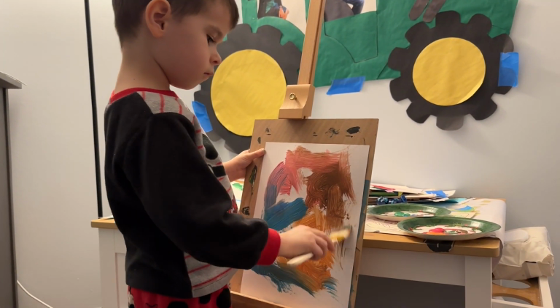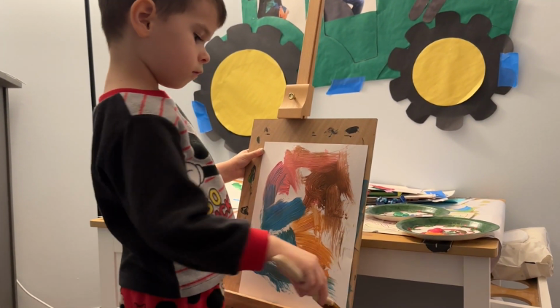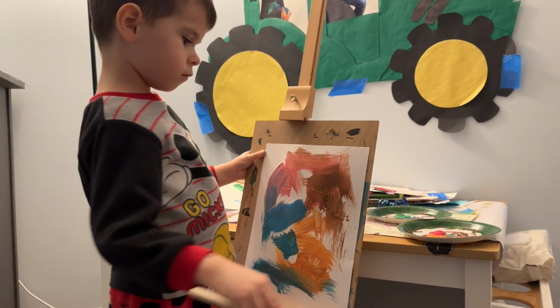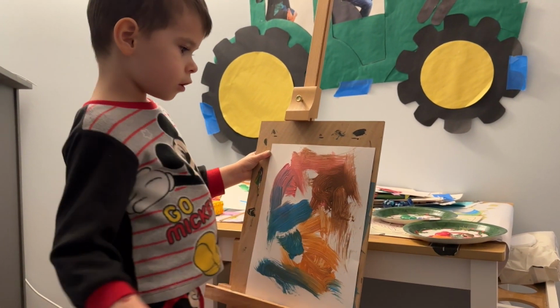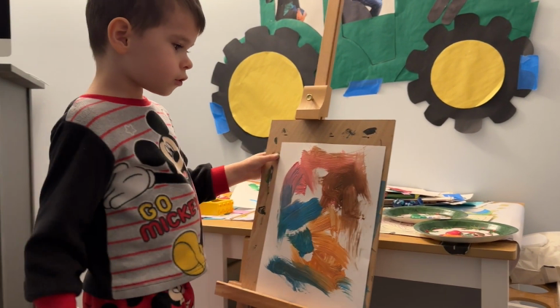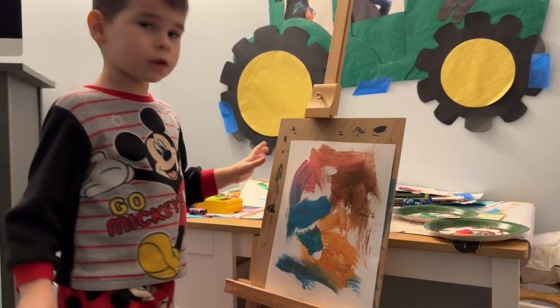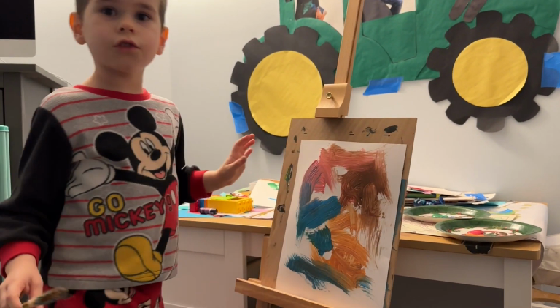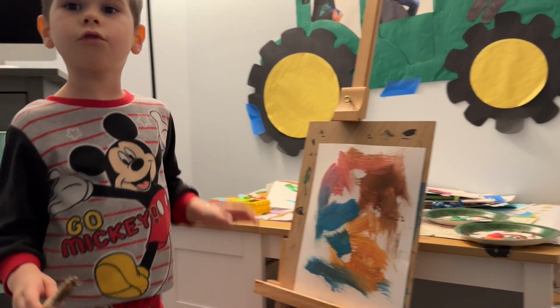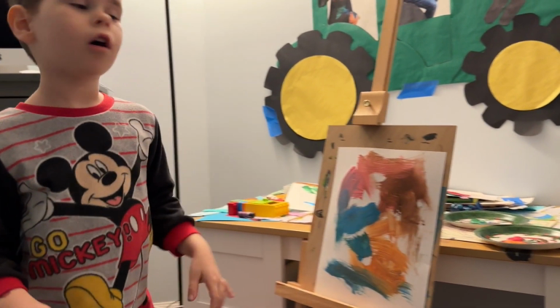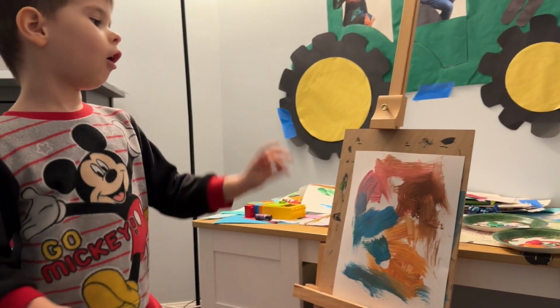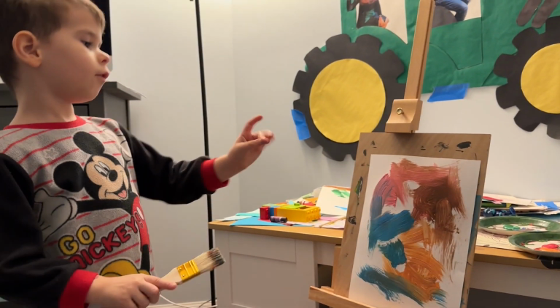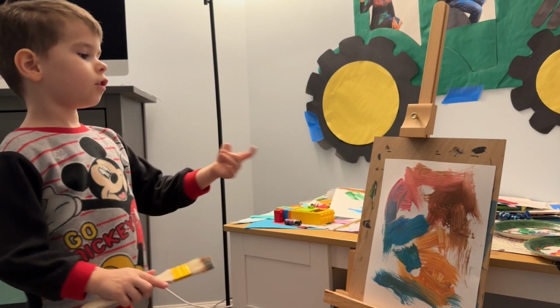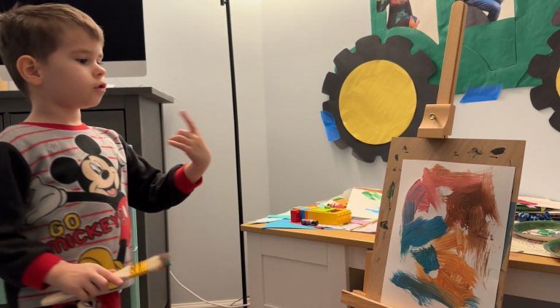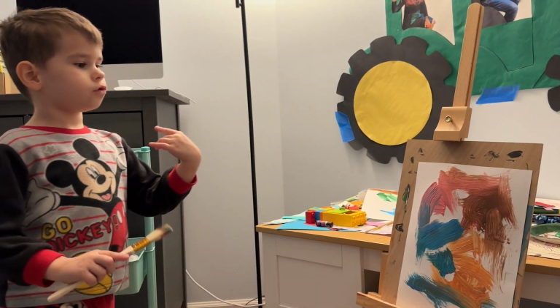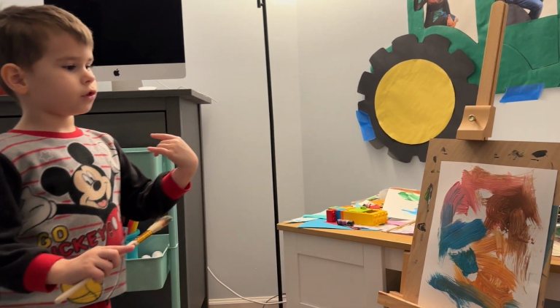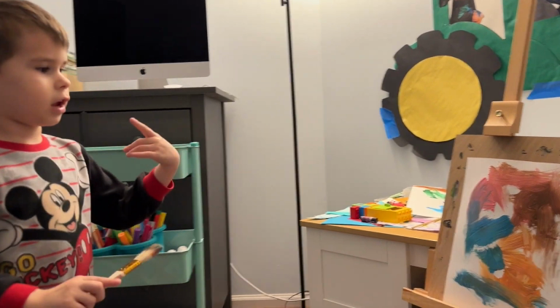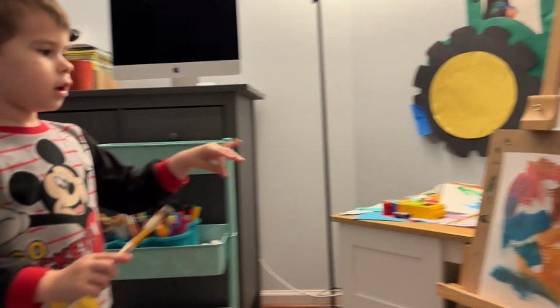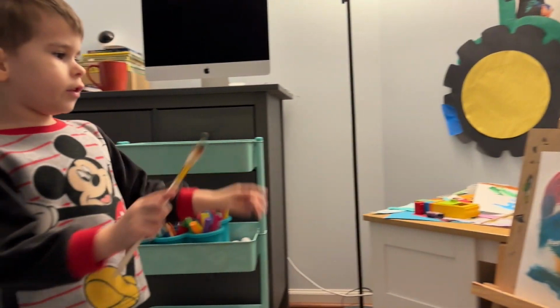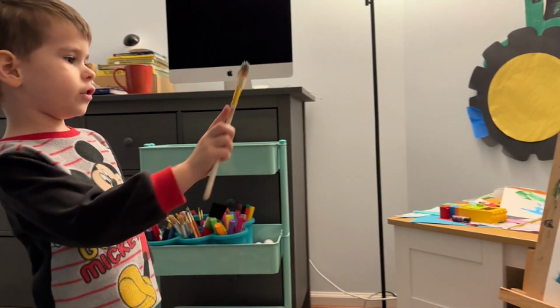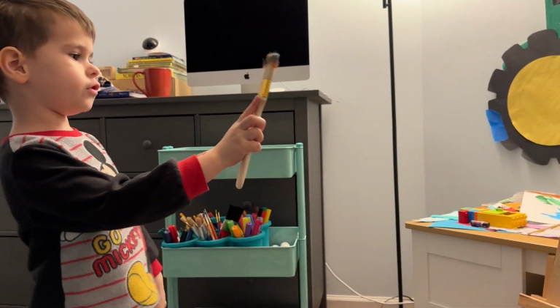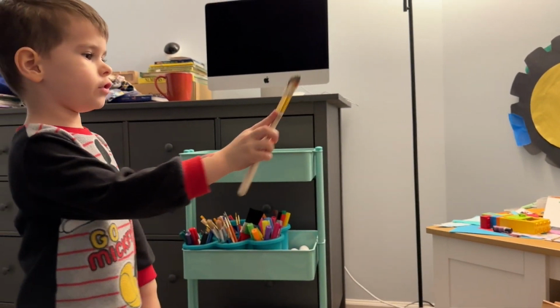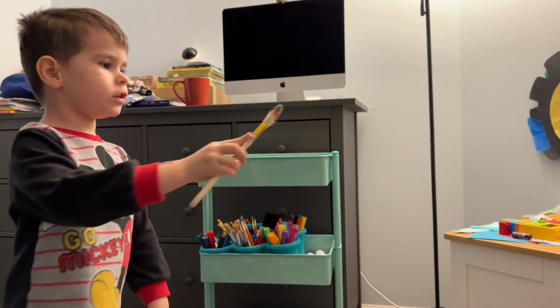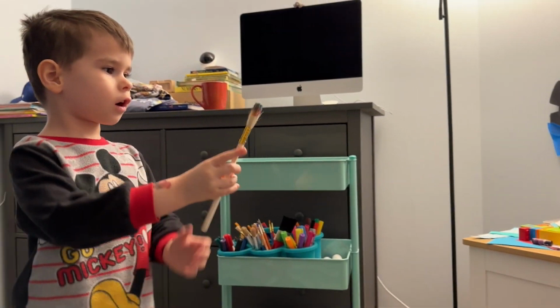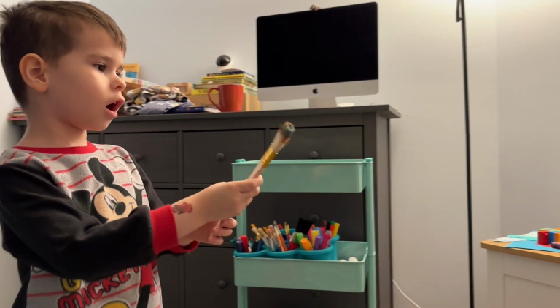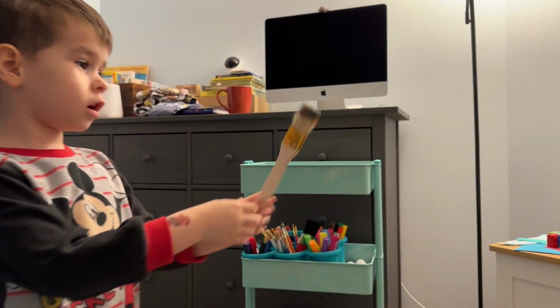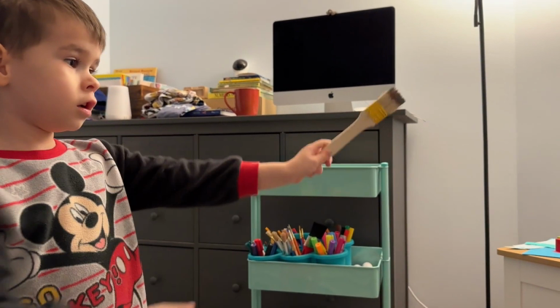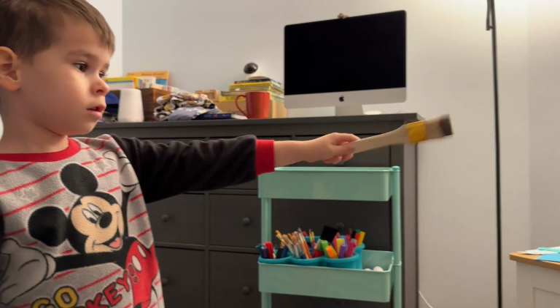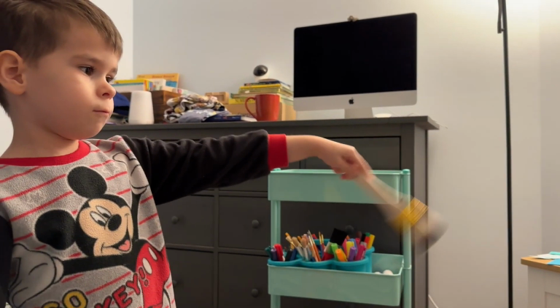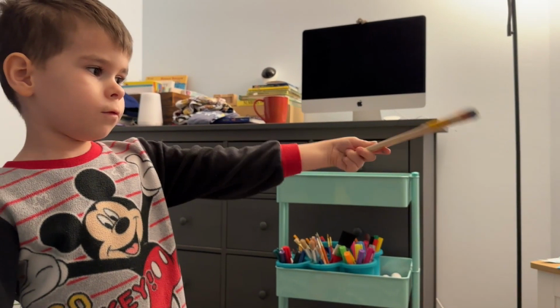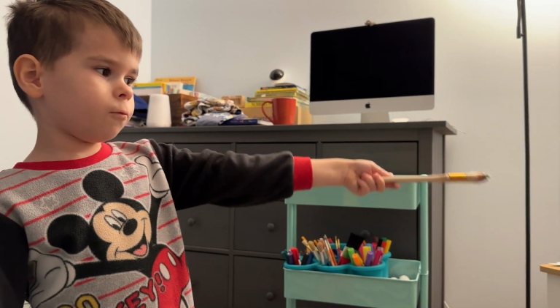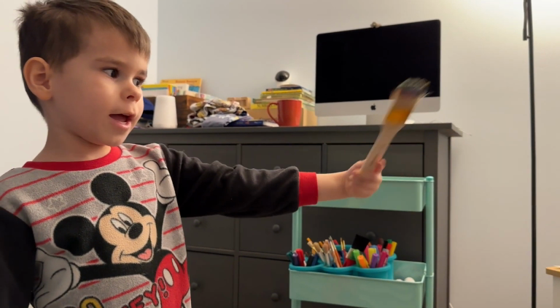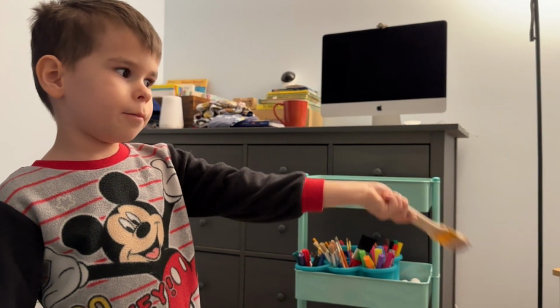So this is what all we are going to do today. This is a colour rainbow.